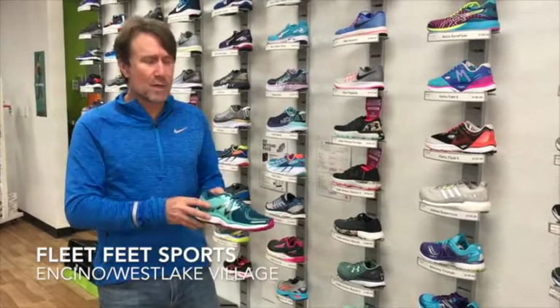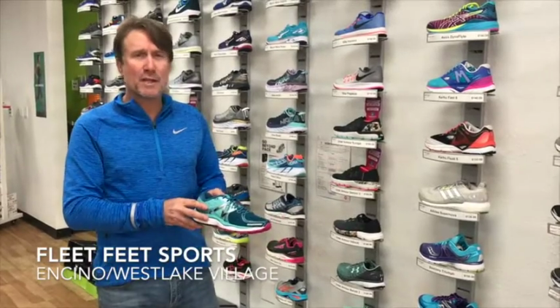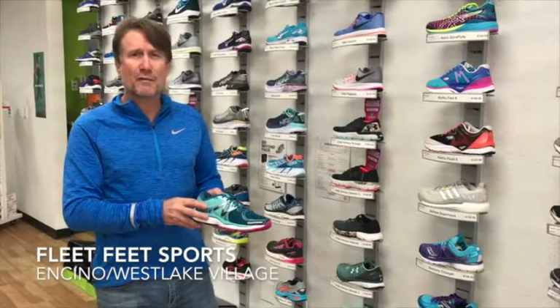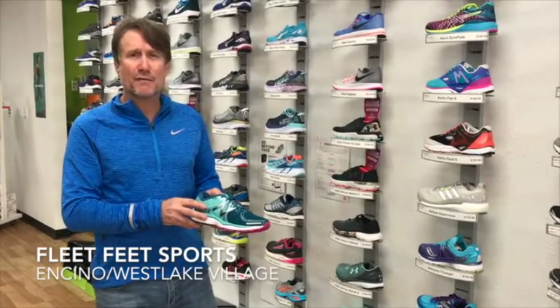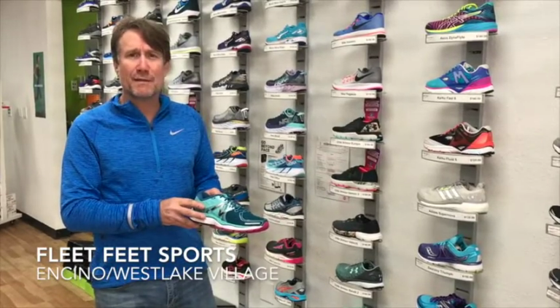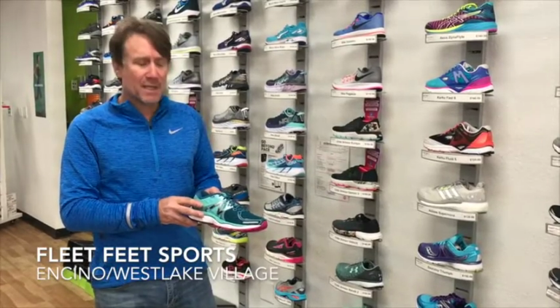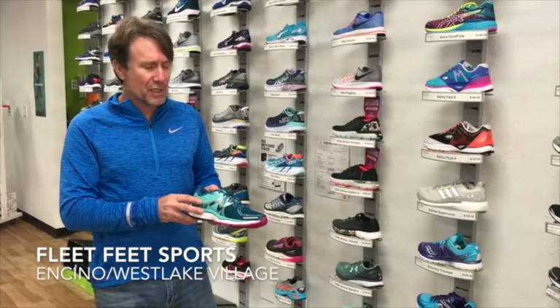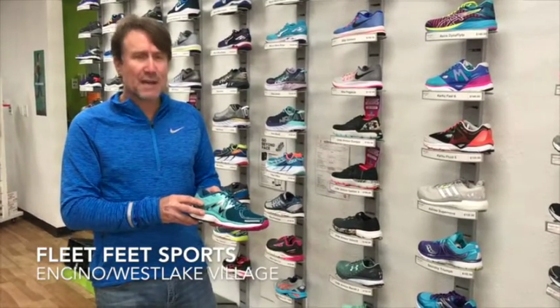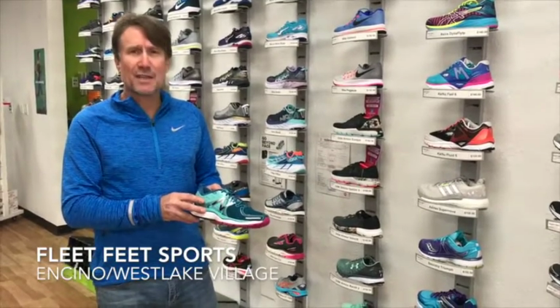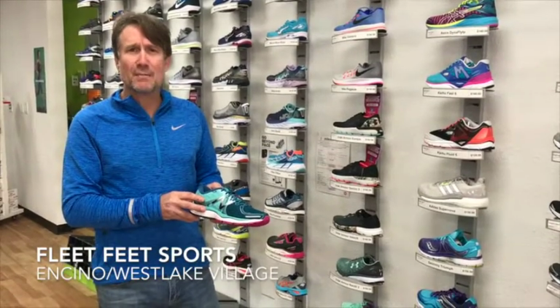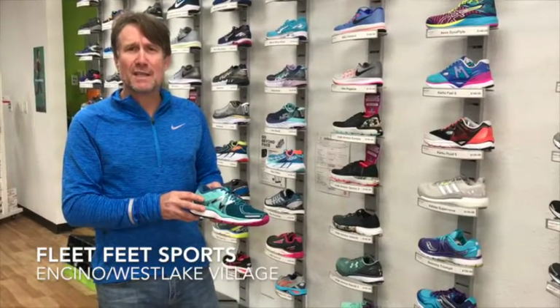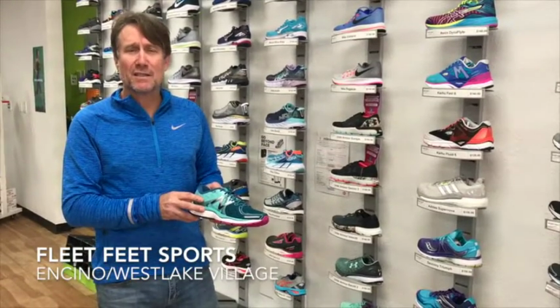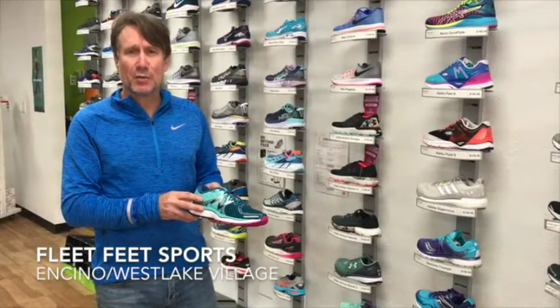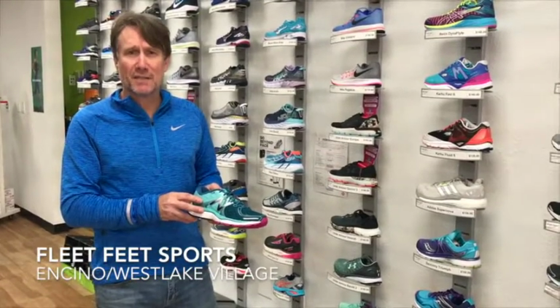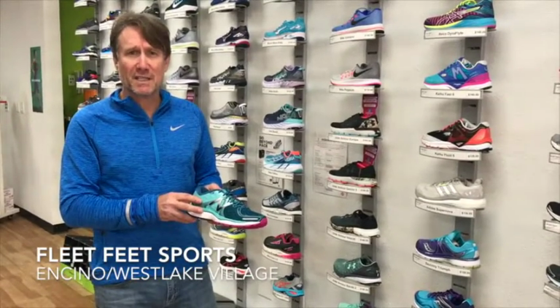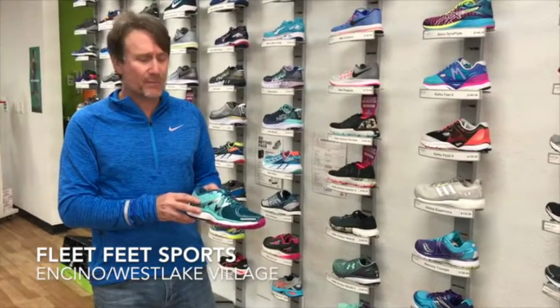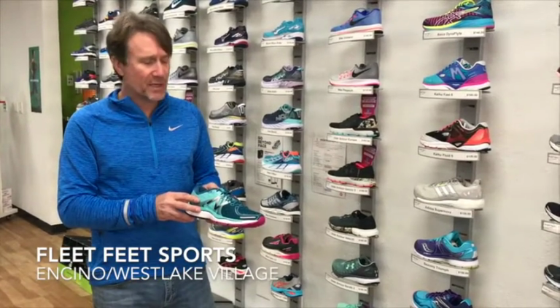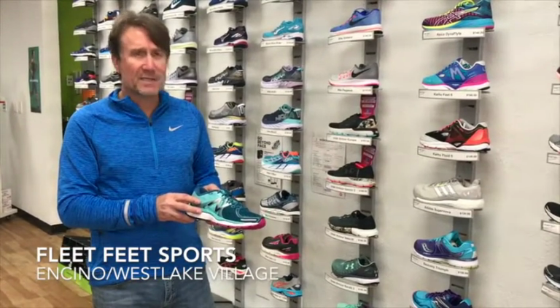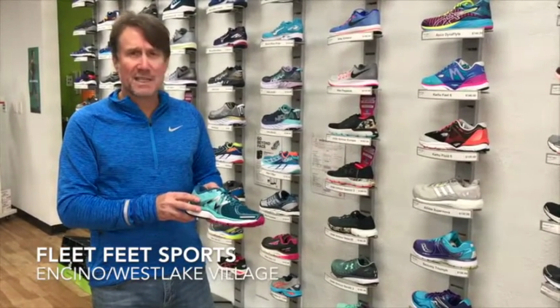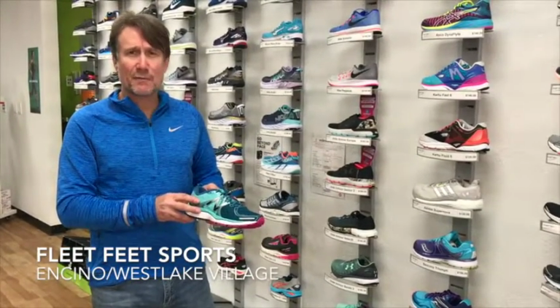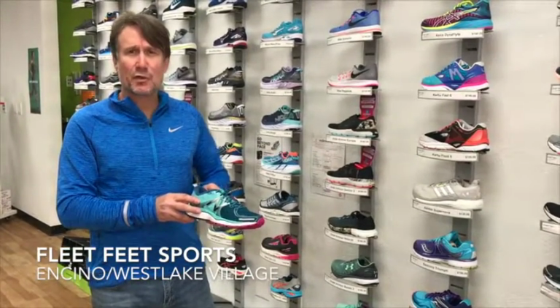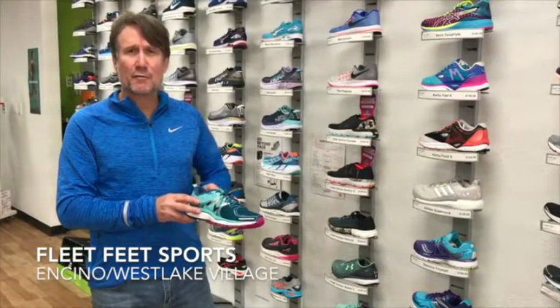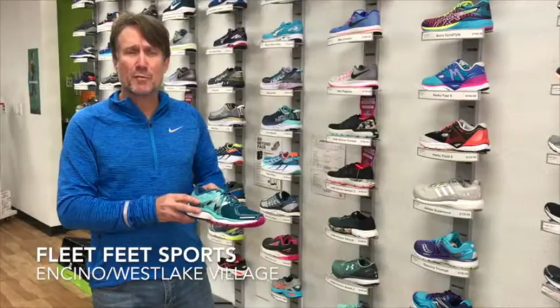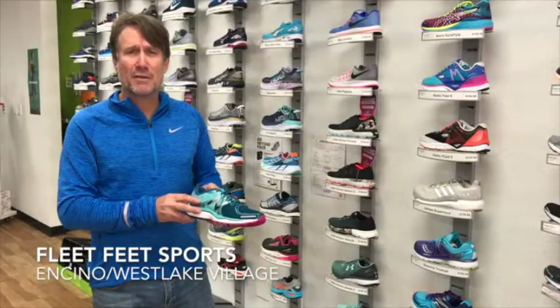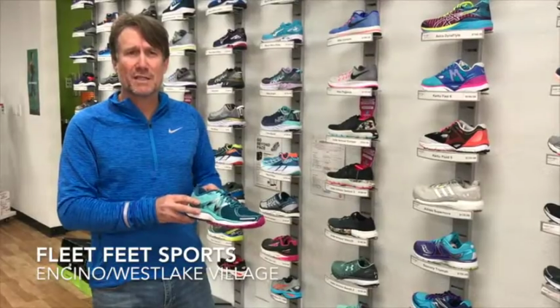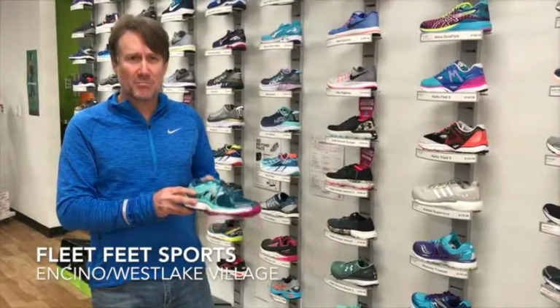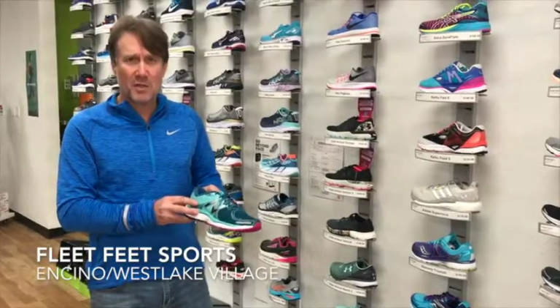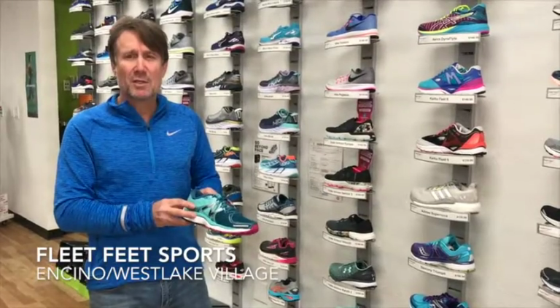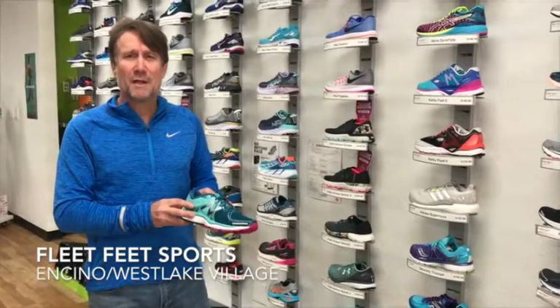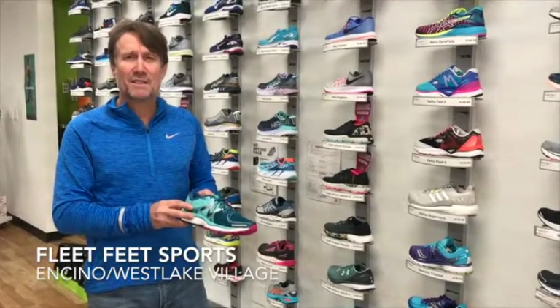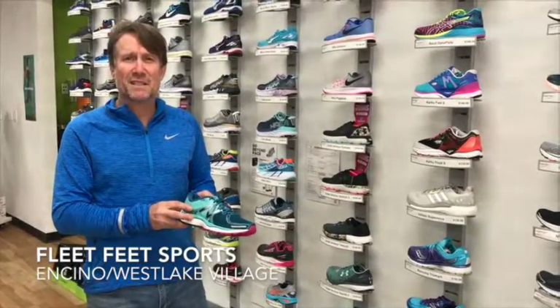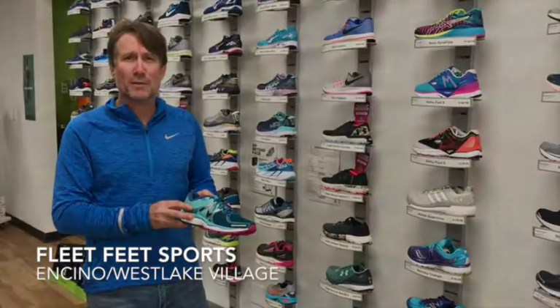Come on into Fleet Feet and check out the update to the 1260. It's a successful shoe from New Balance, and you'll have success too.